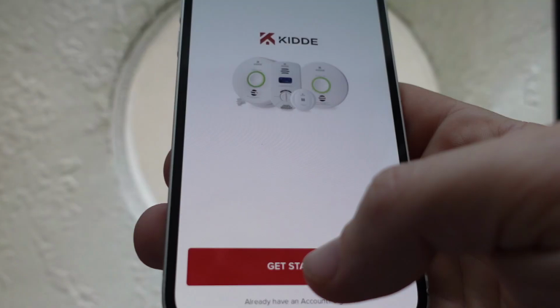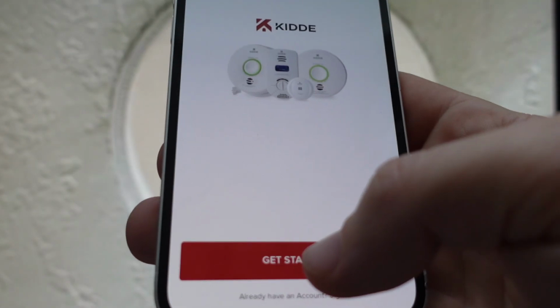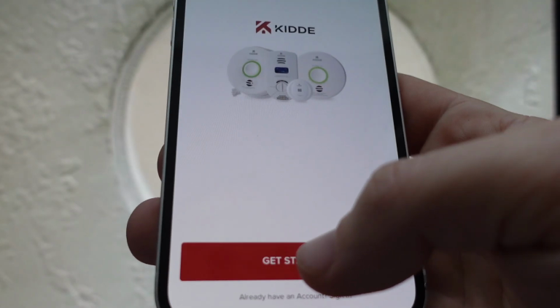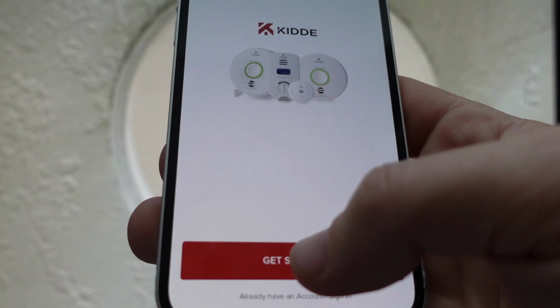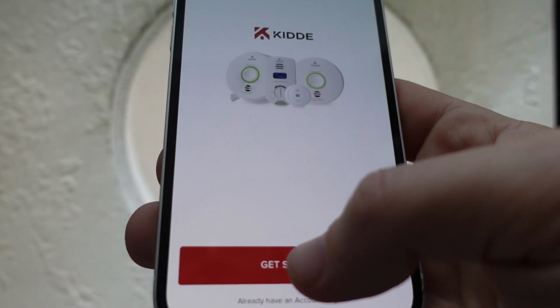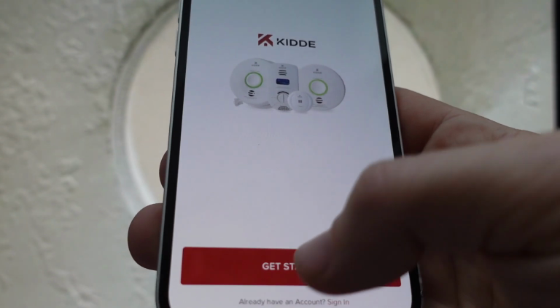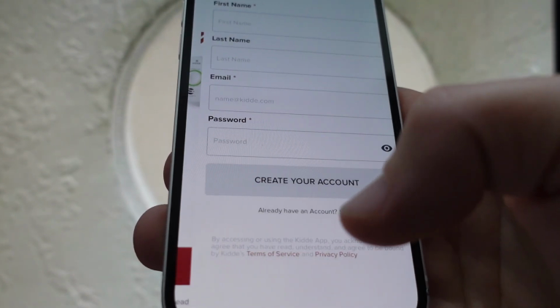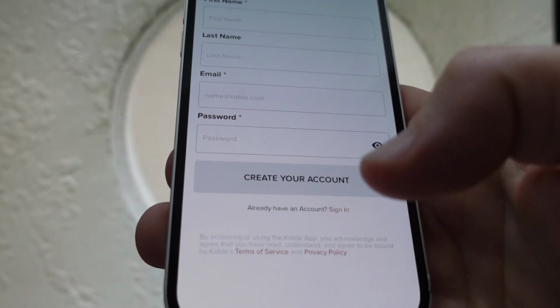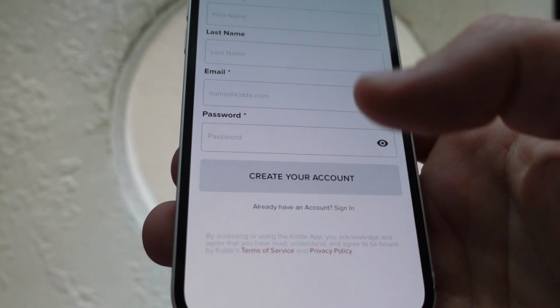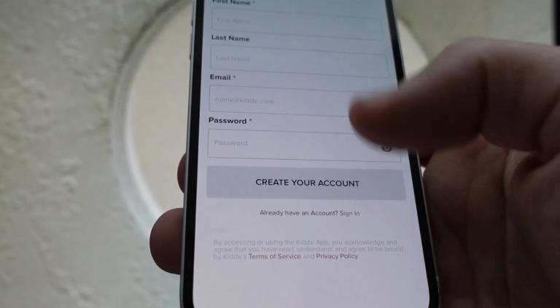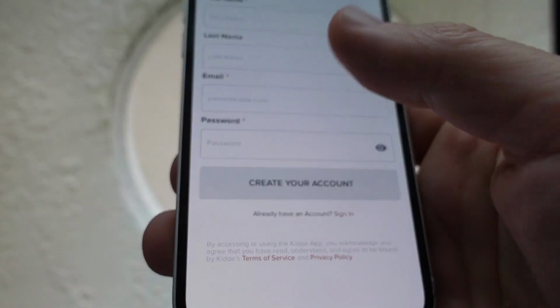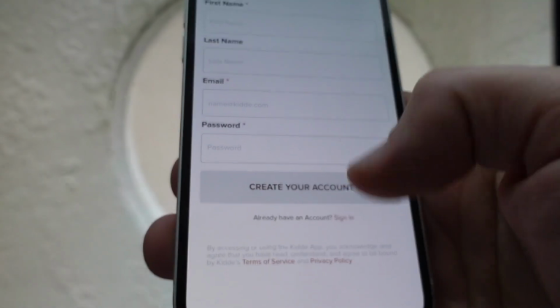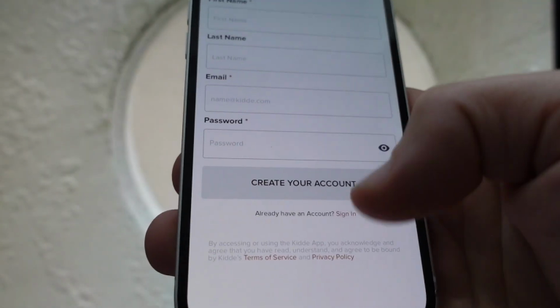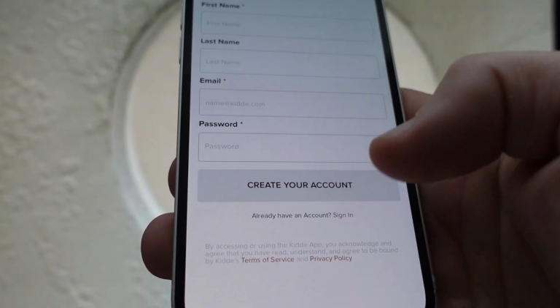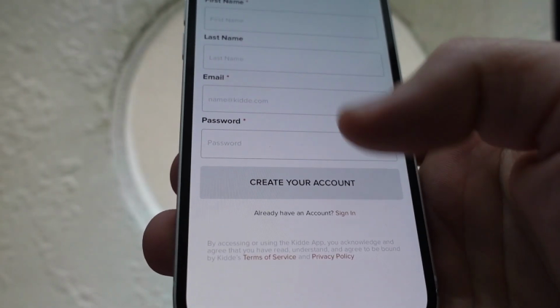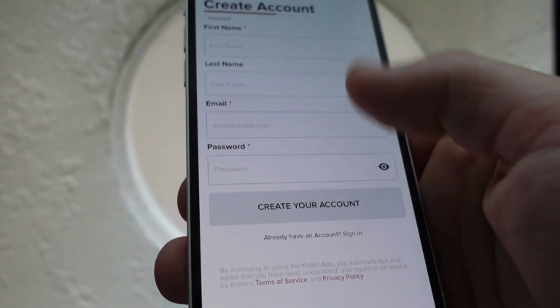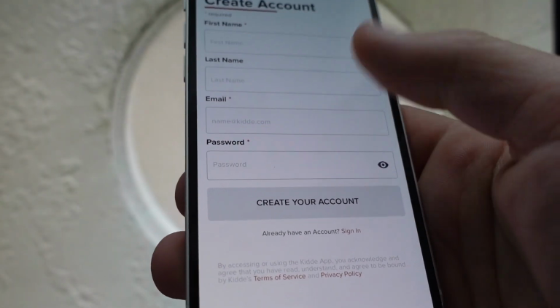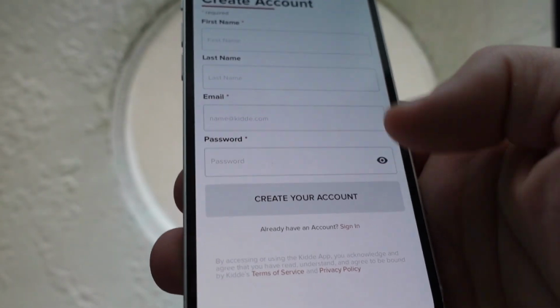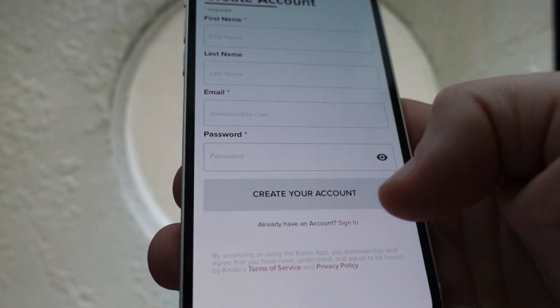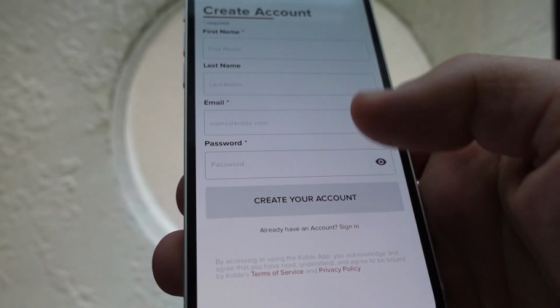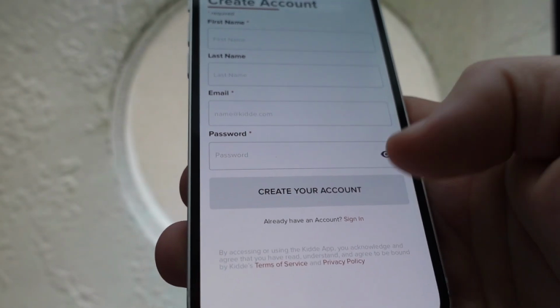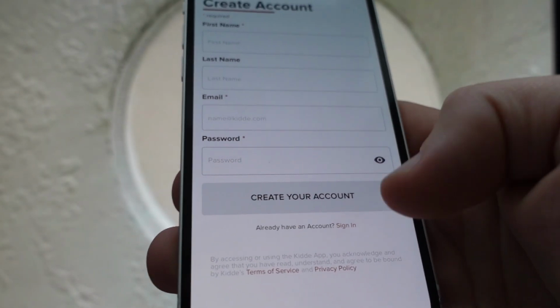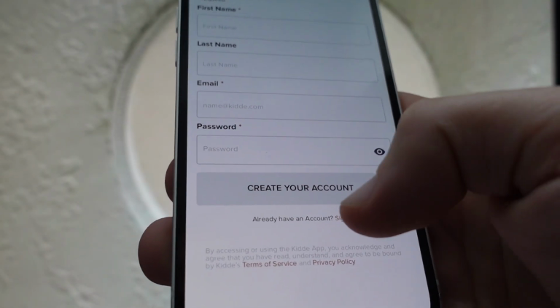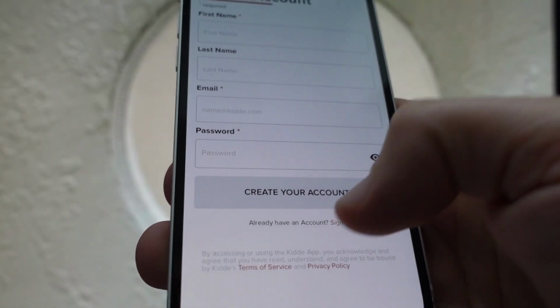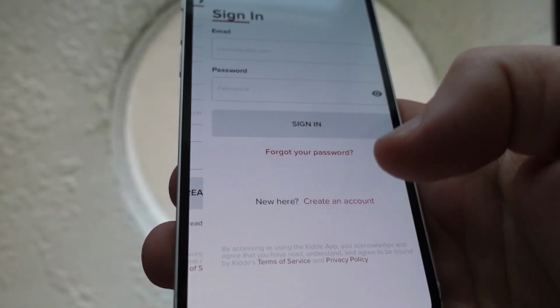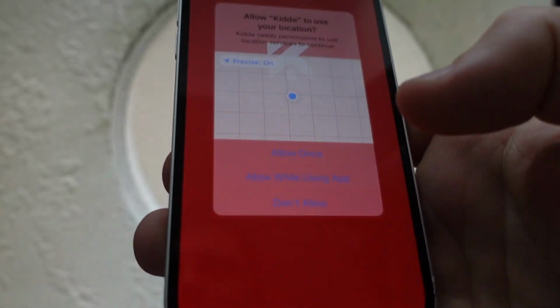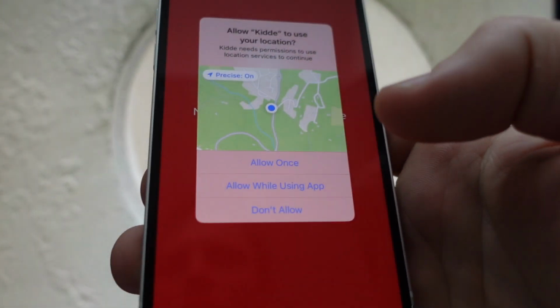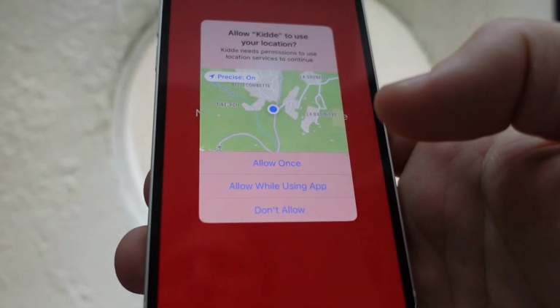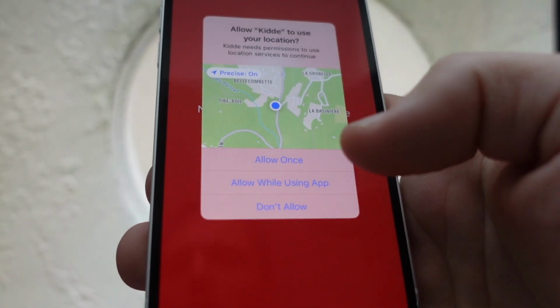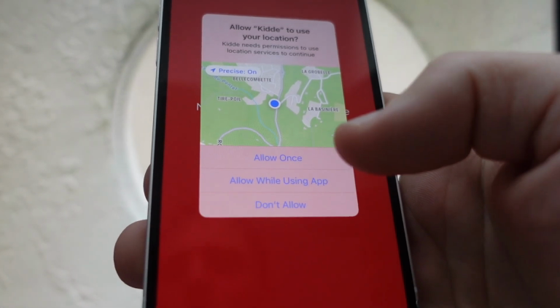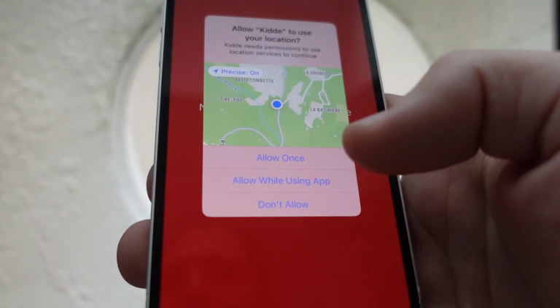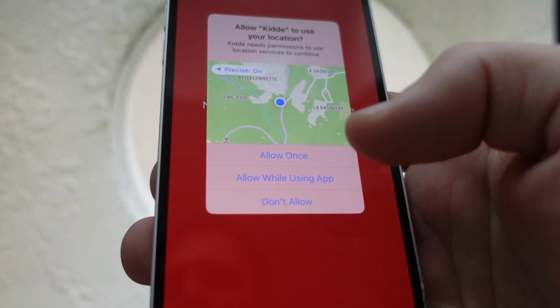If you don't already have an account, you're going to go through Get Started and sign up normally. If you already have an account, you can go ahead and go to Sign In.